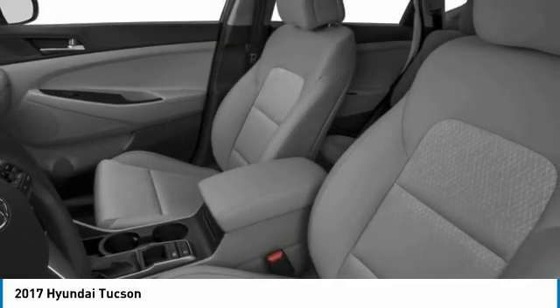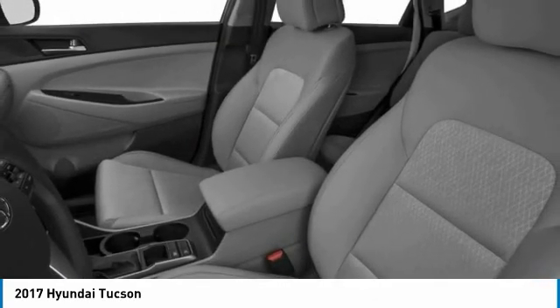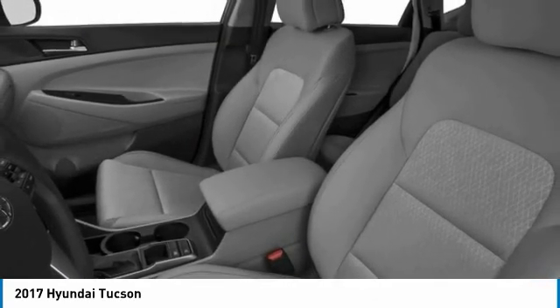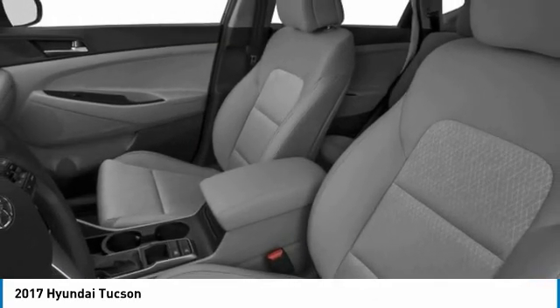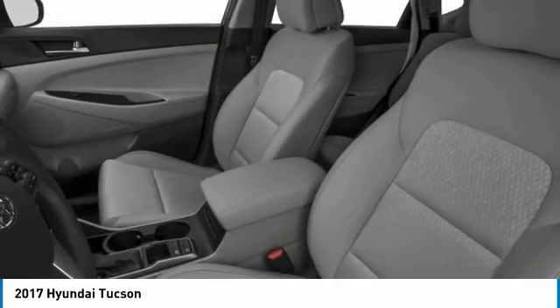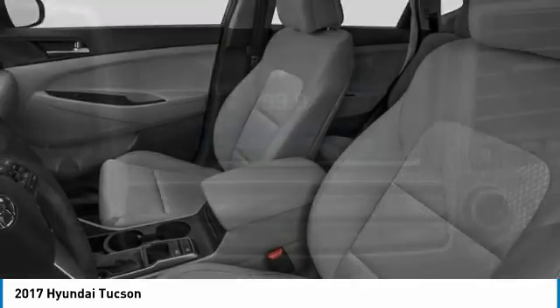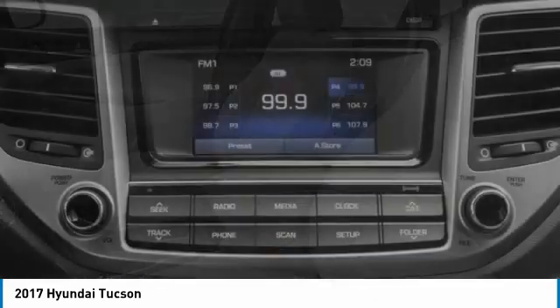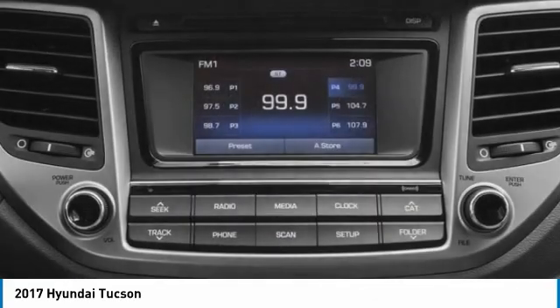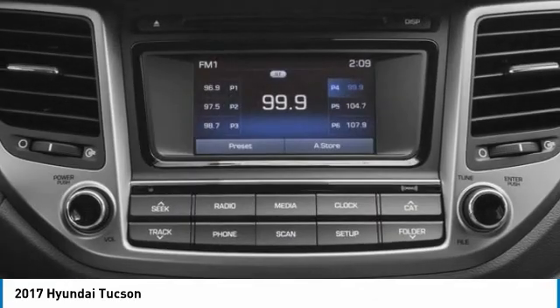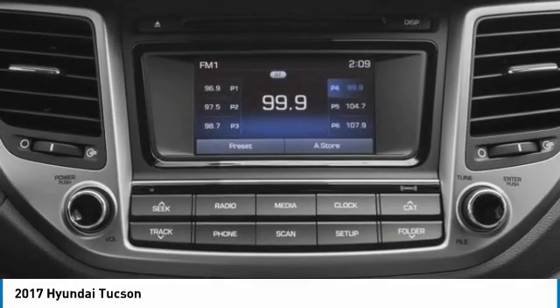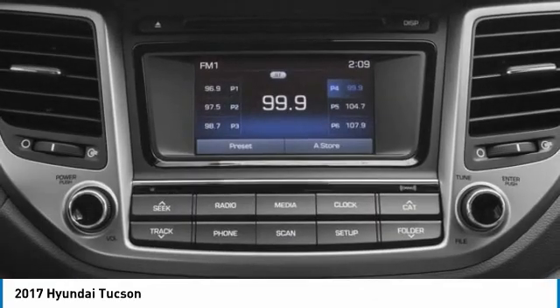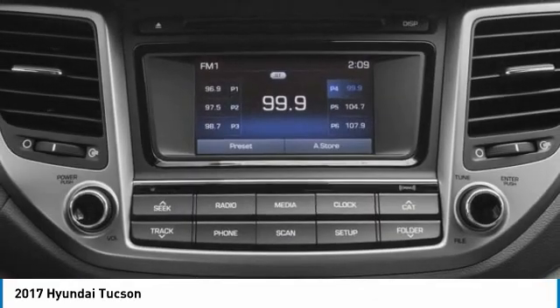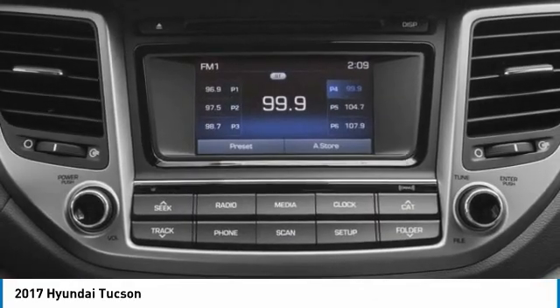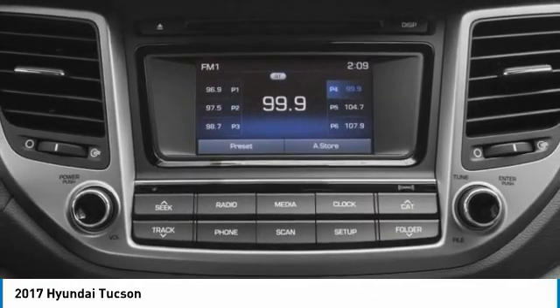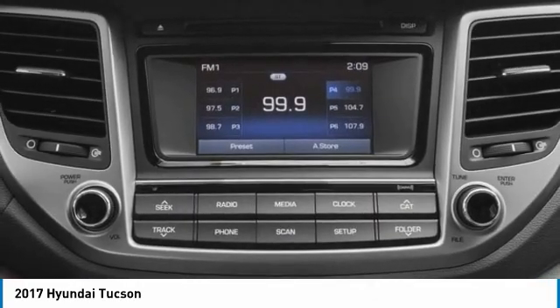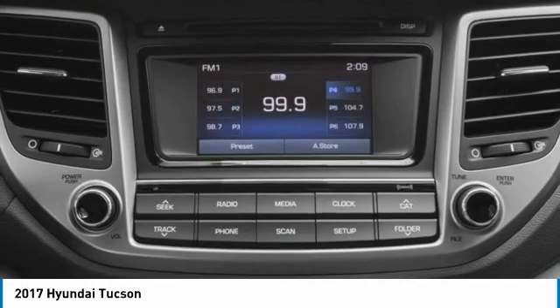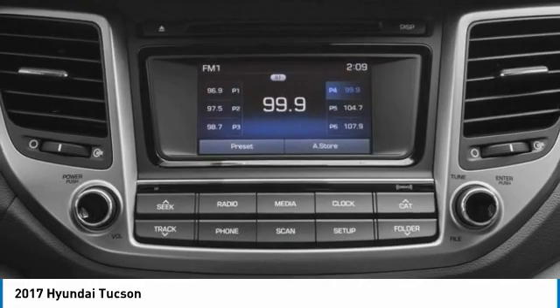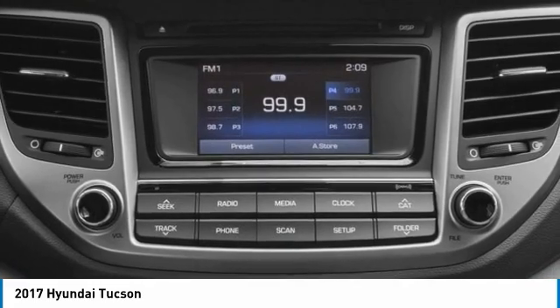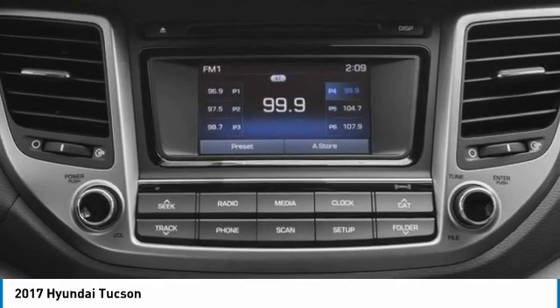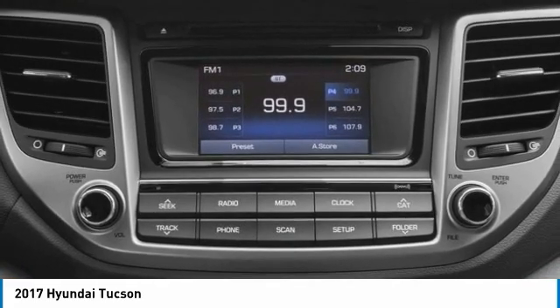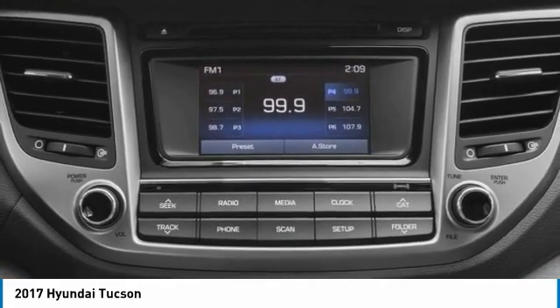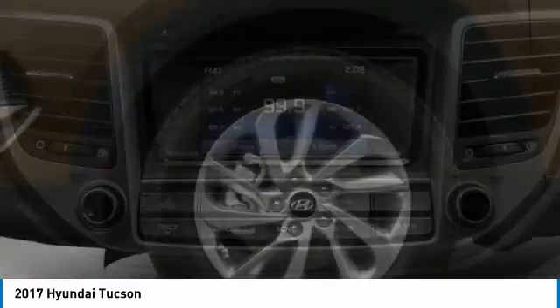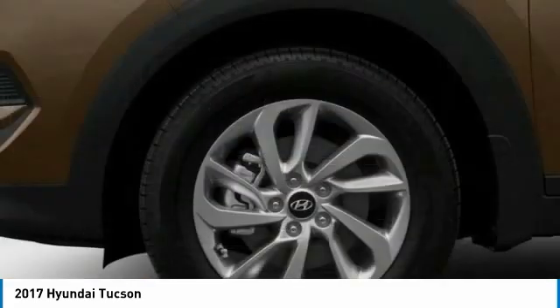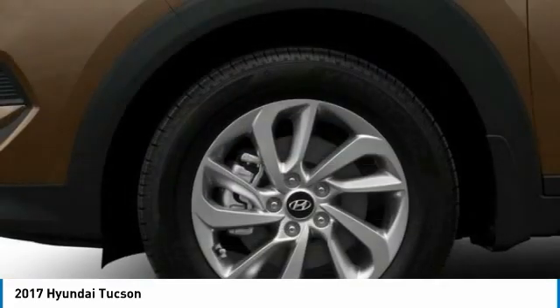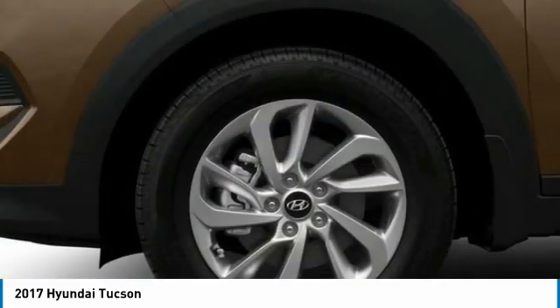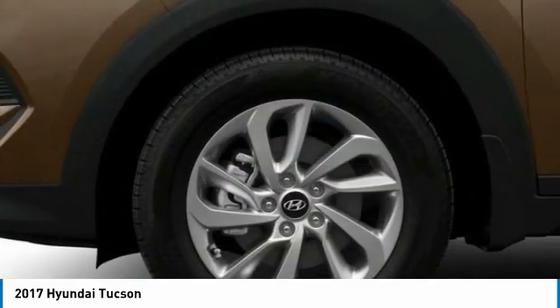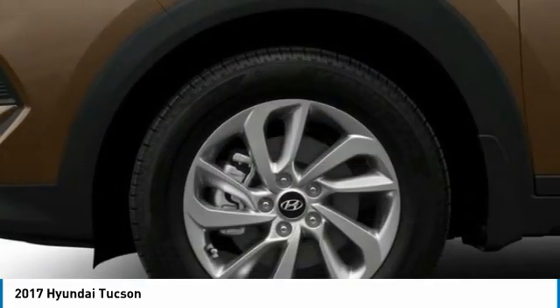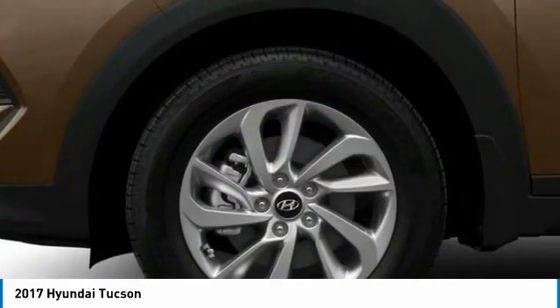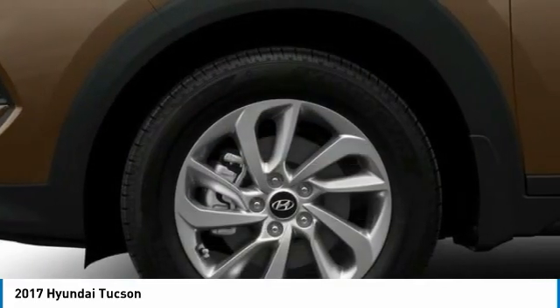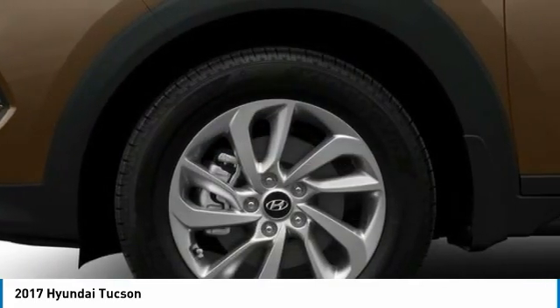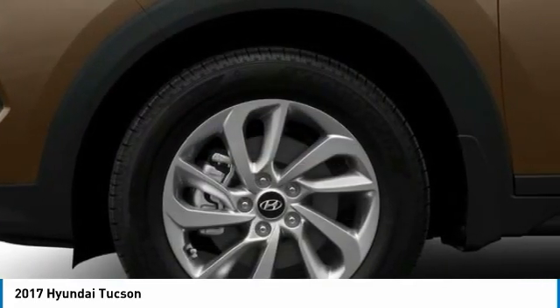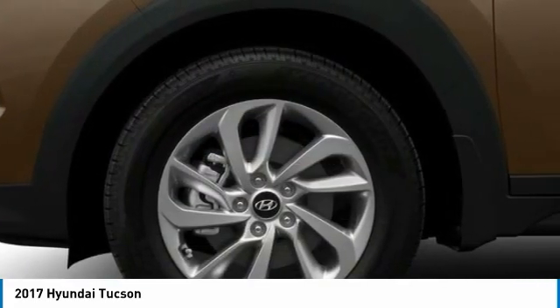Brake assist. Daytime running lights. Front performance tires. Rear performance tires.